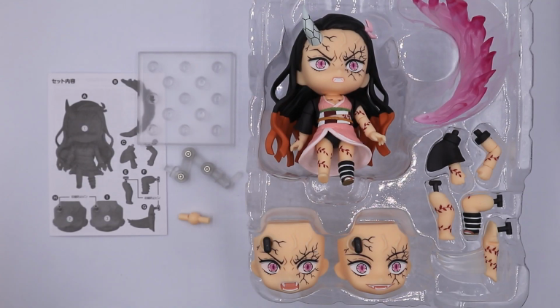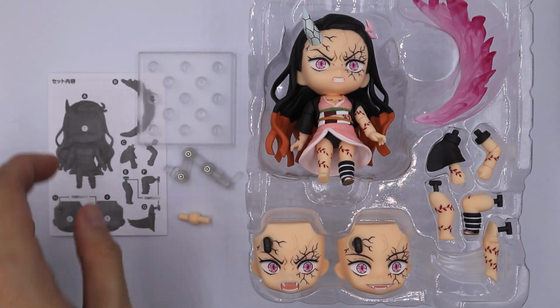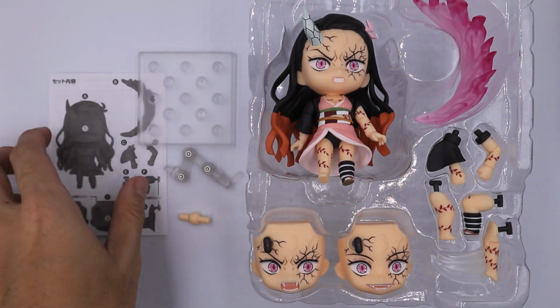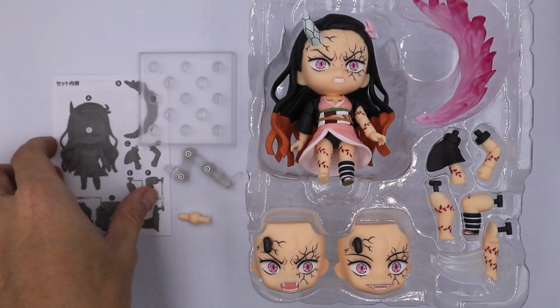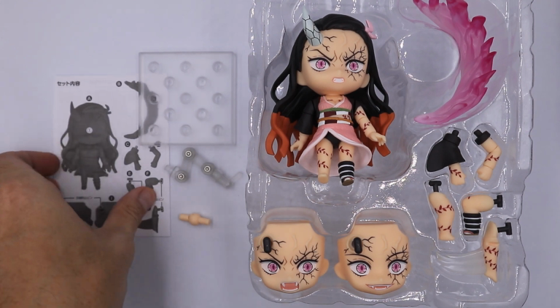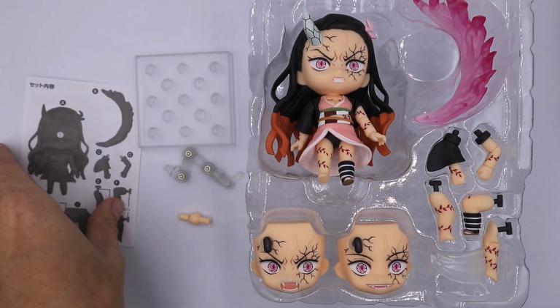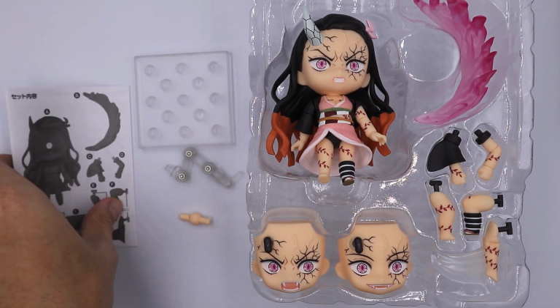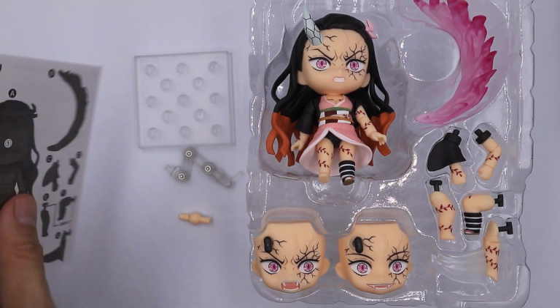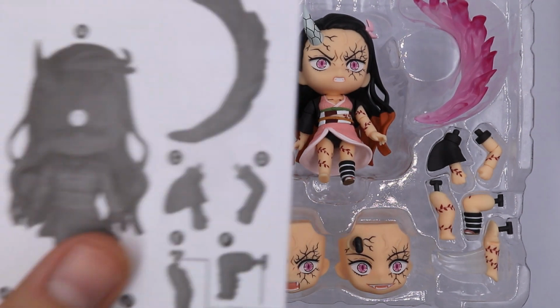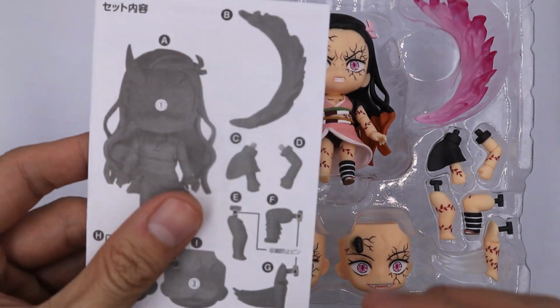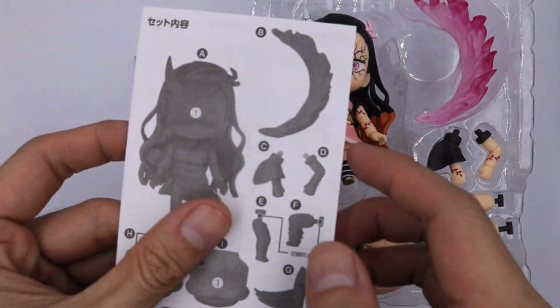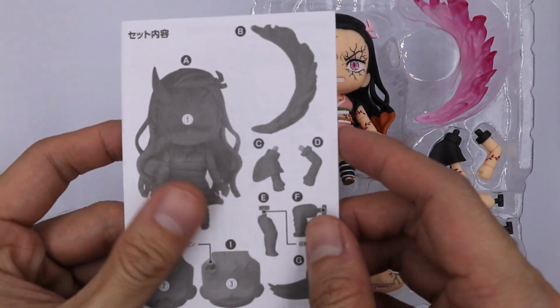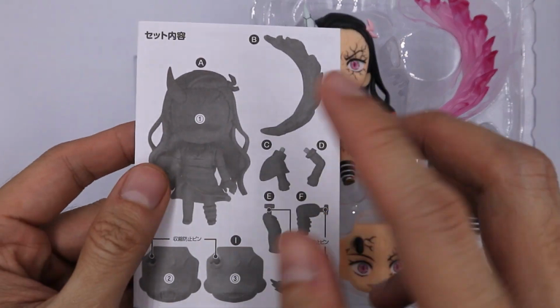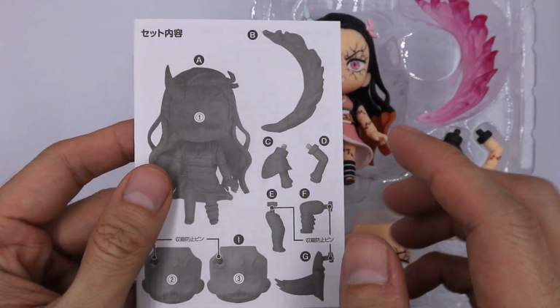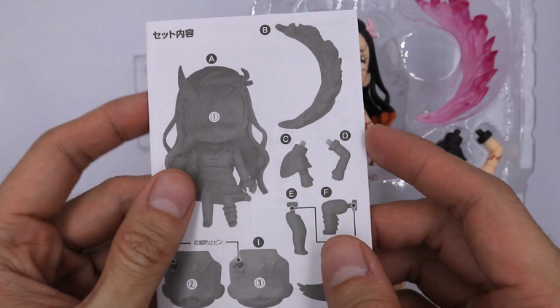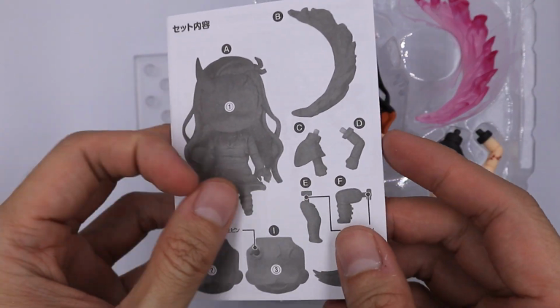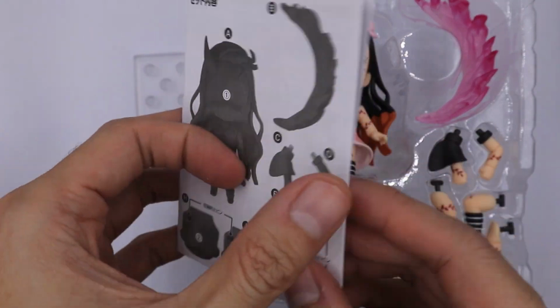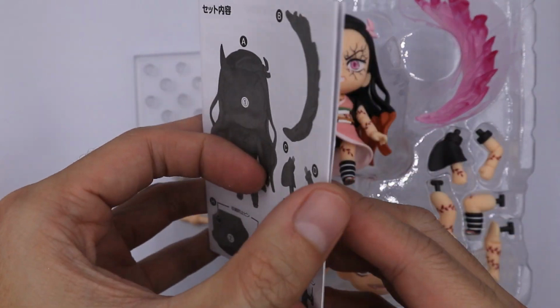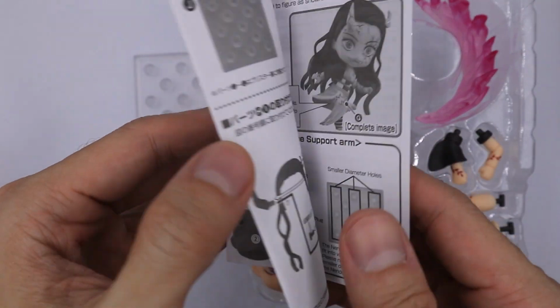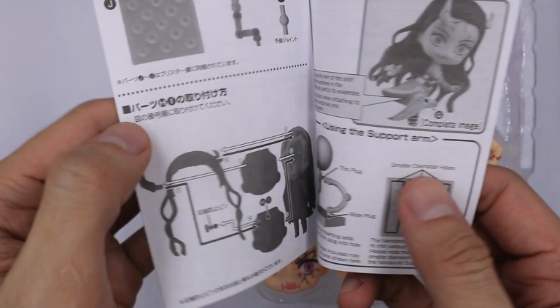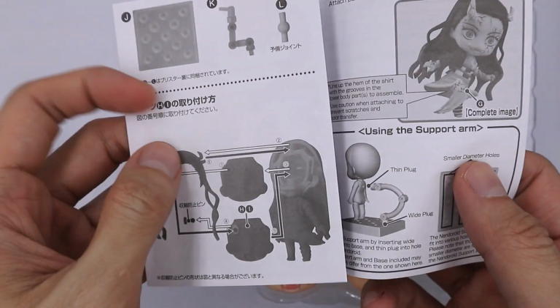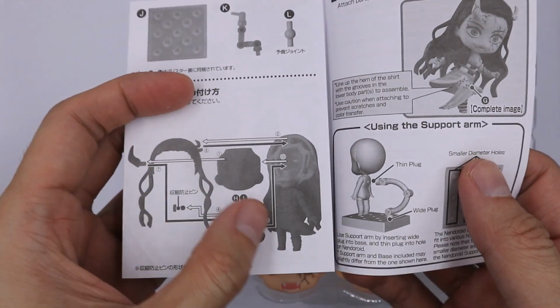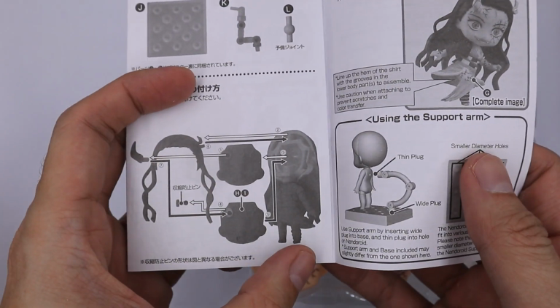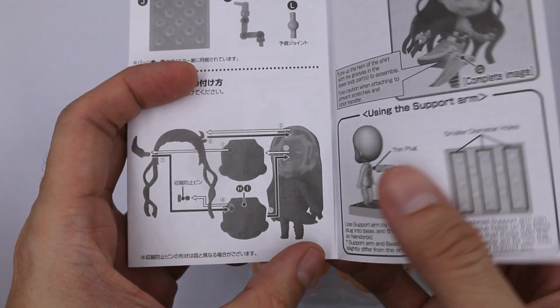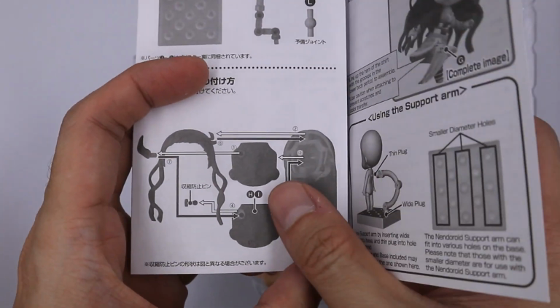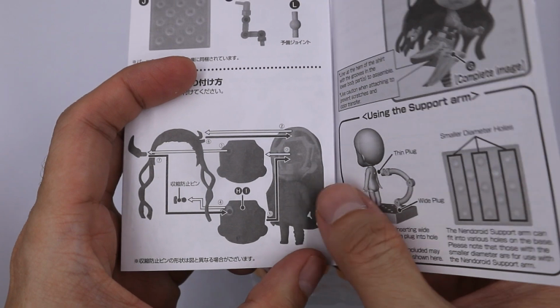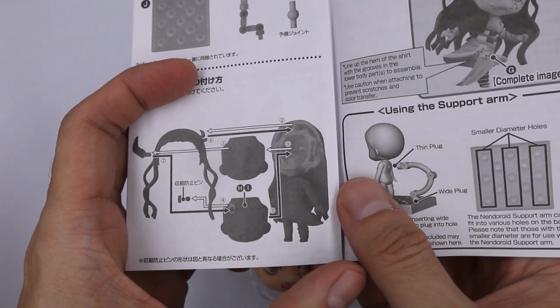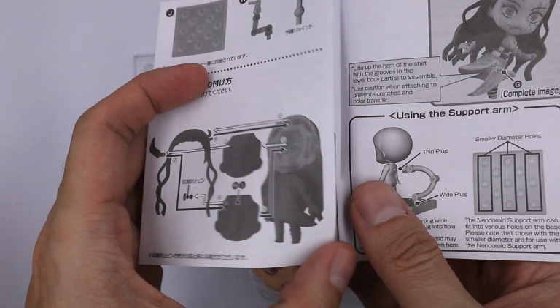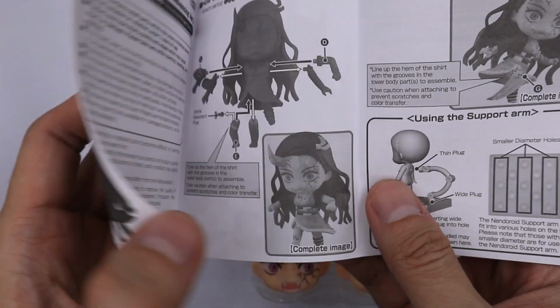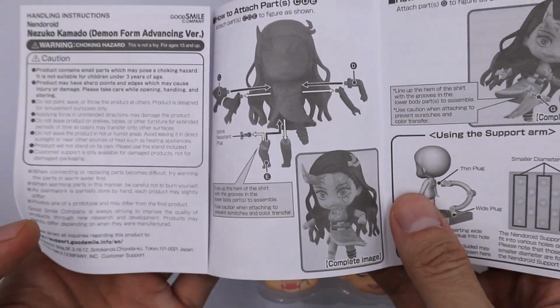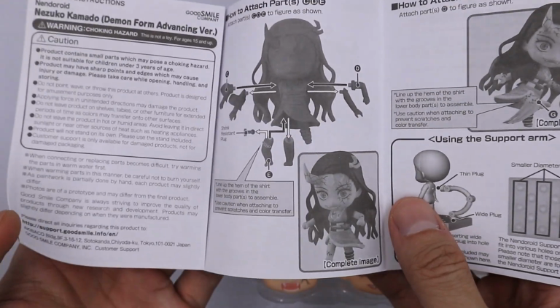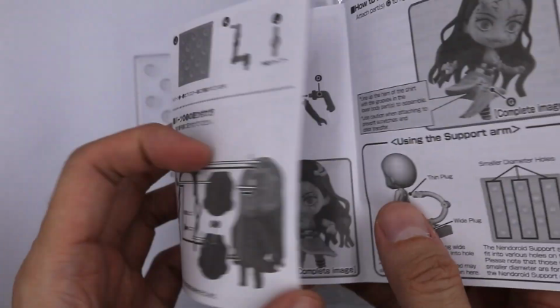So this is what's inside the box. First, check the pamphlet for you to know if all the parts are complete and for you to know how to assemble its parts.